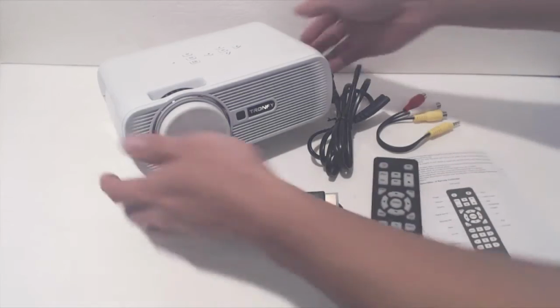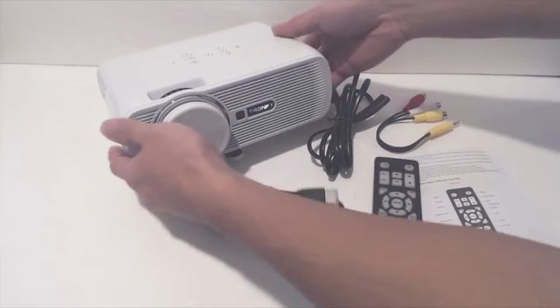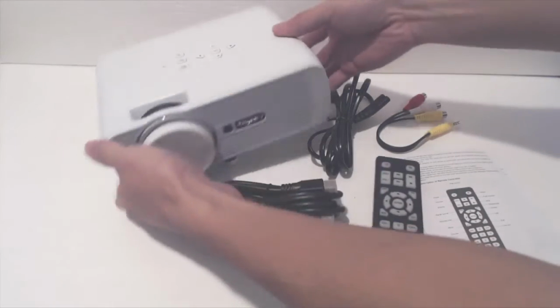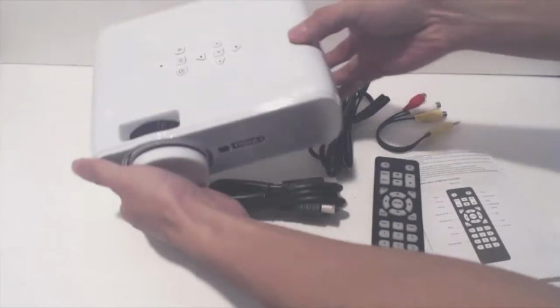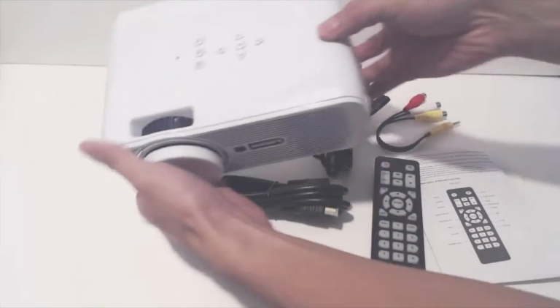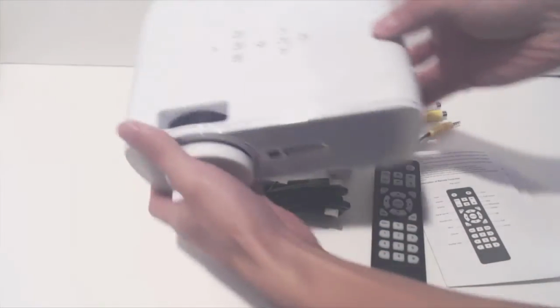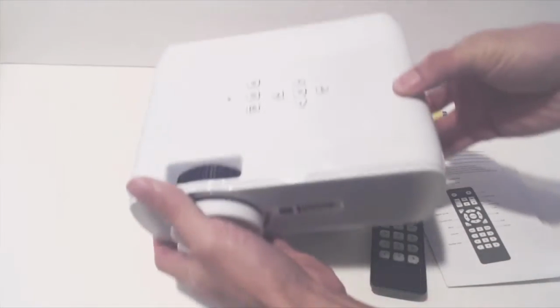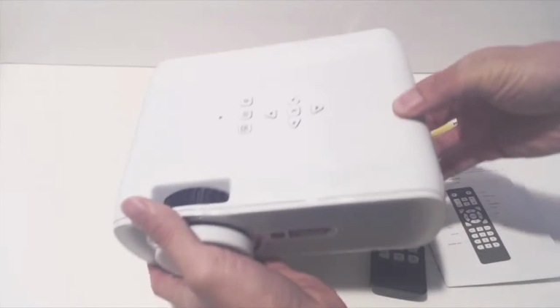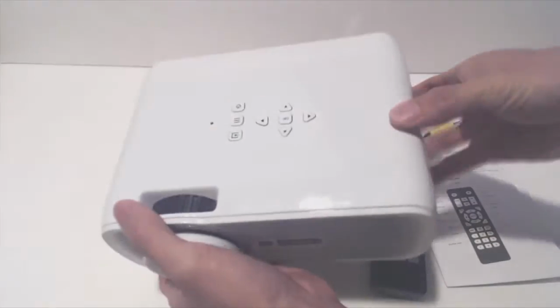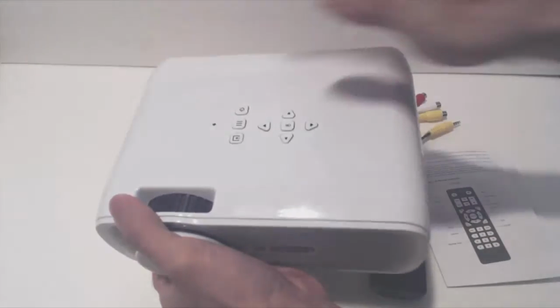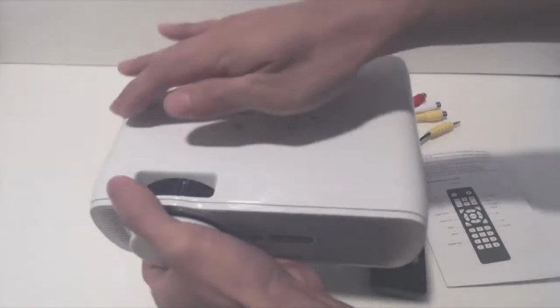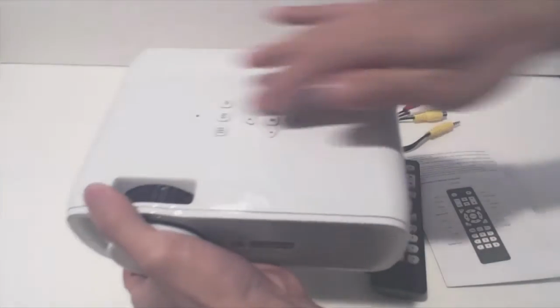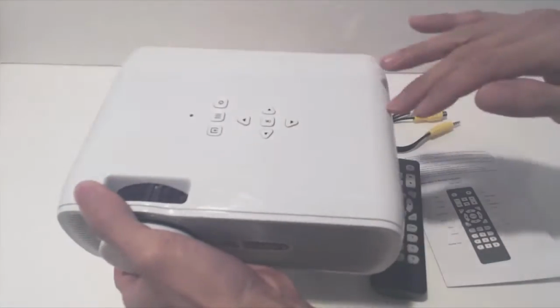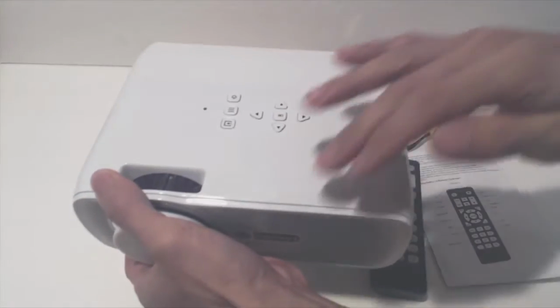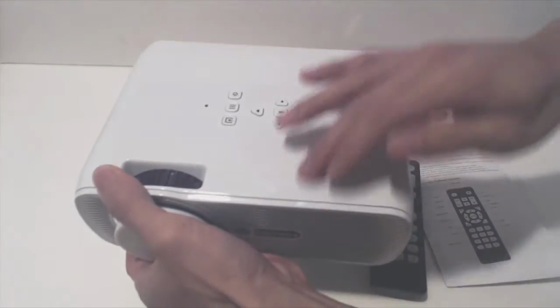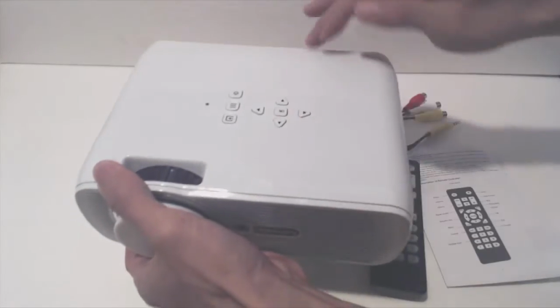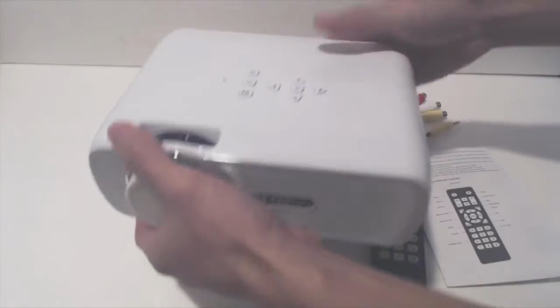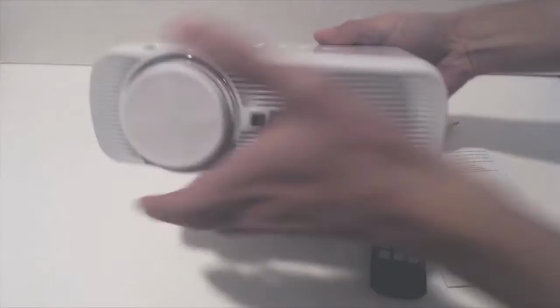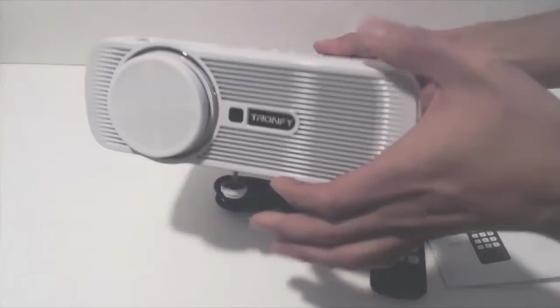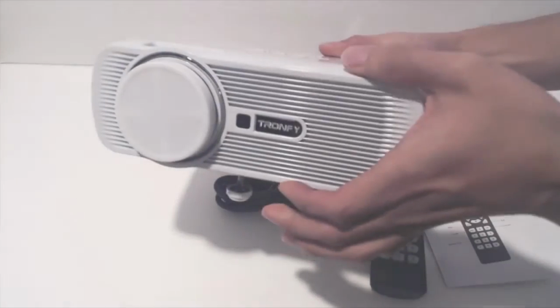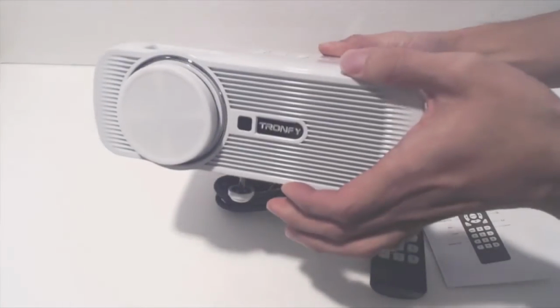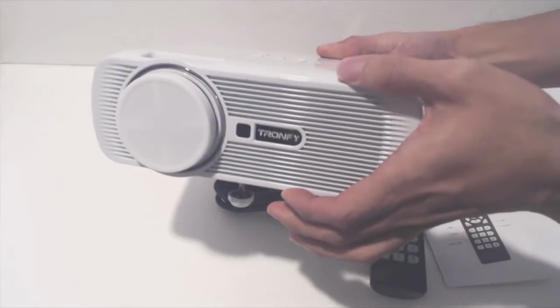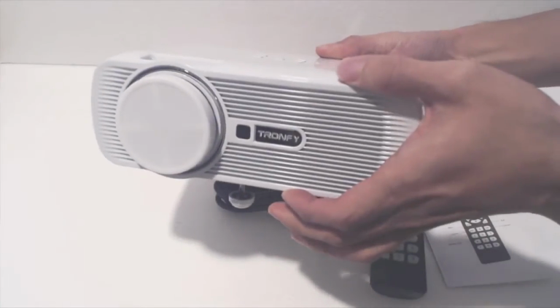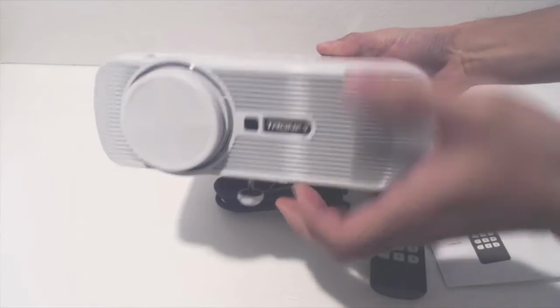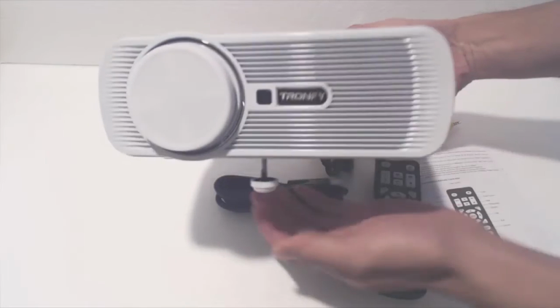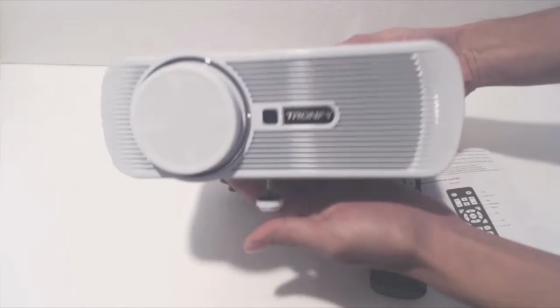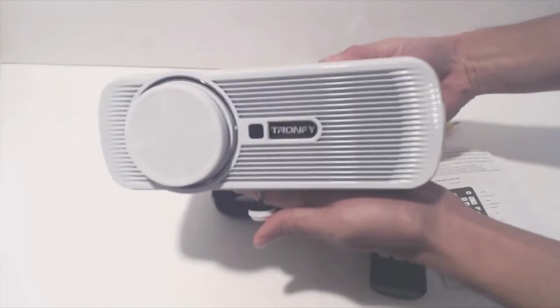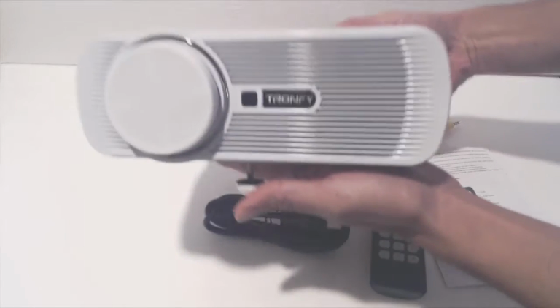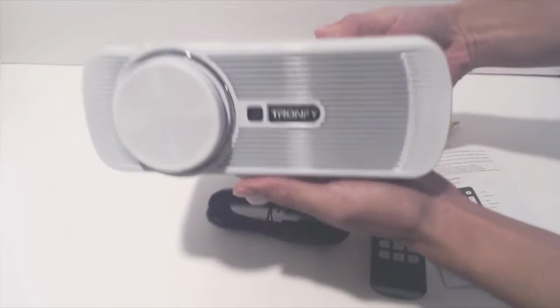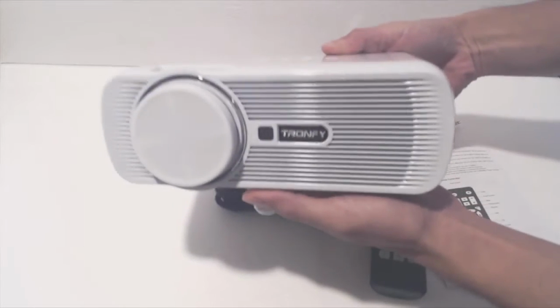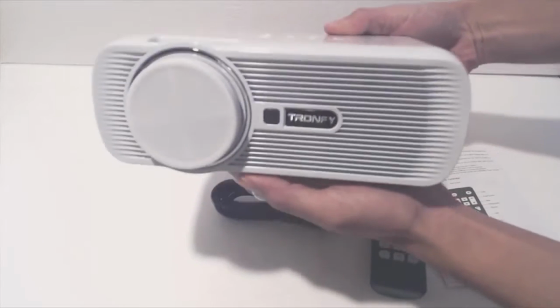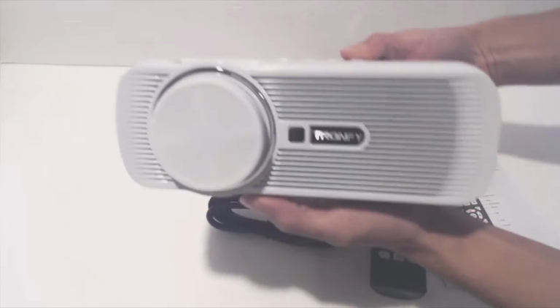The projector is fairly compact, measuring 8 inches by 6 inches by 3 inches high. It weighs 2 and a quarter pounds.